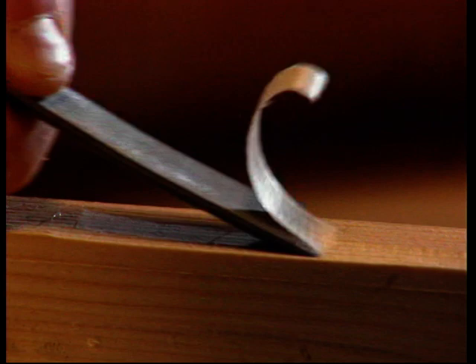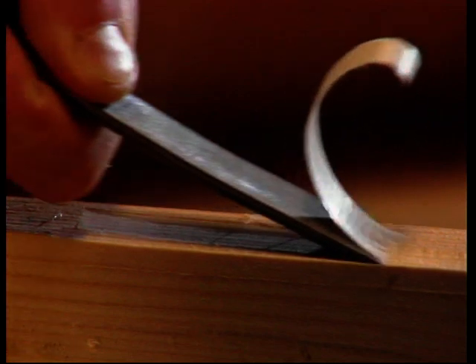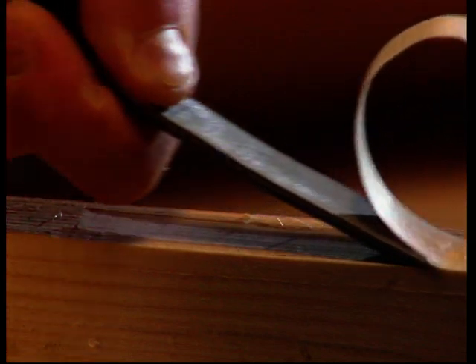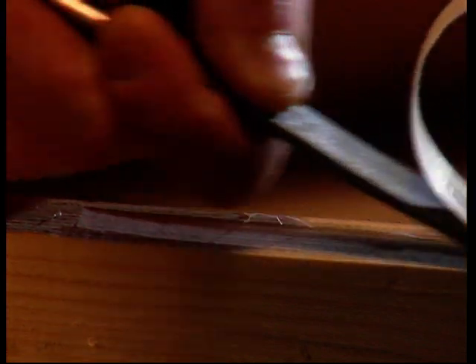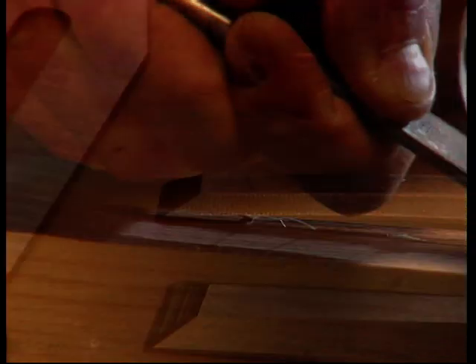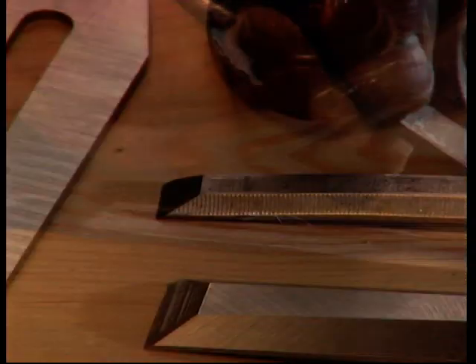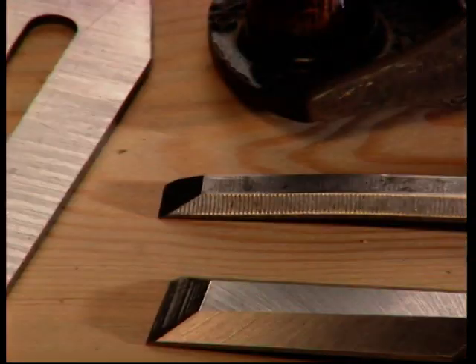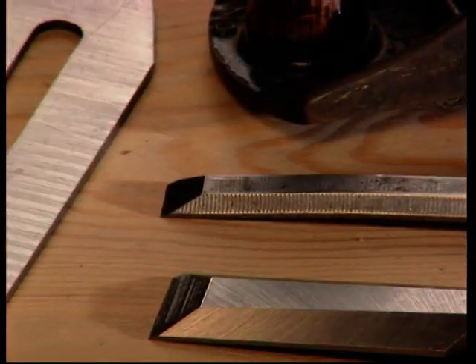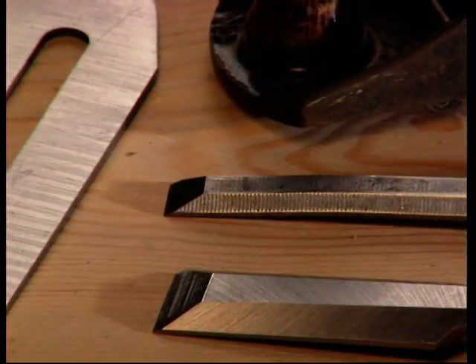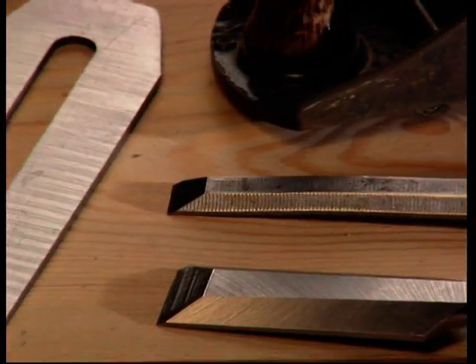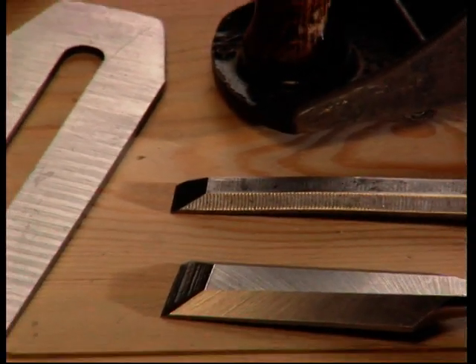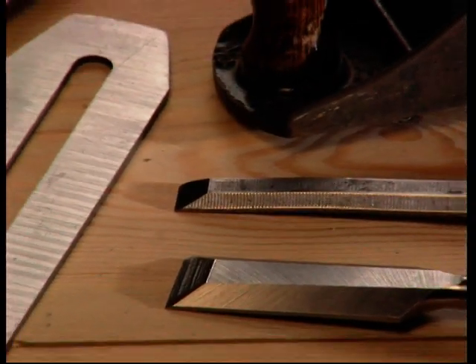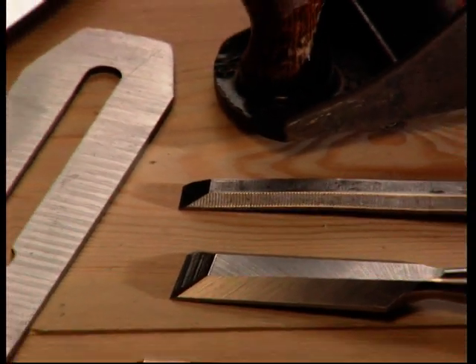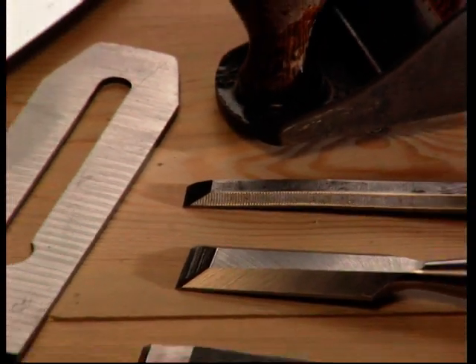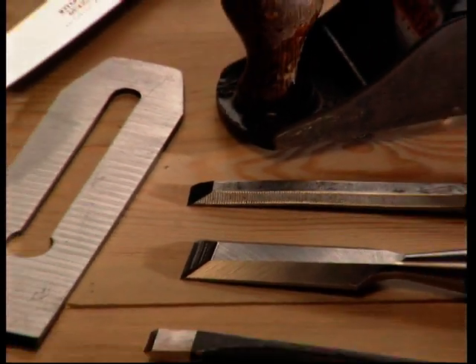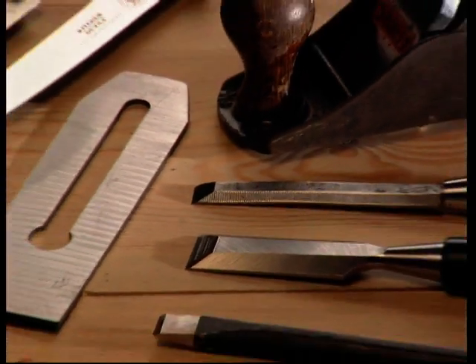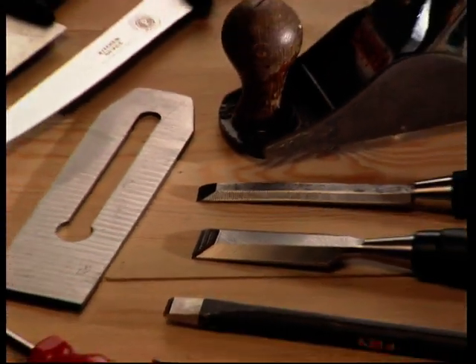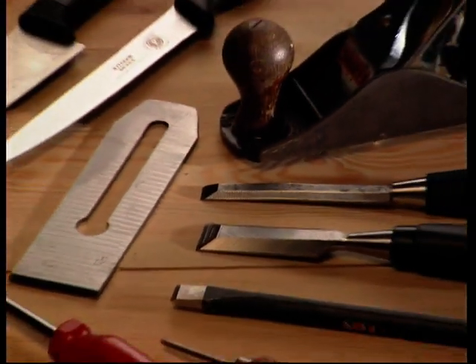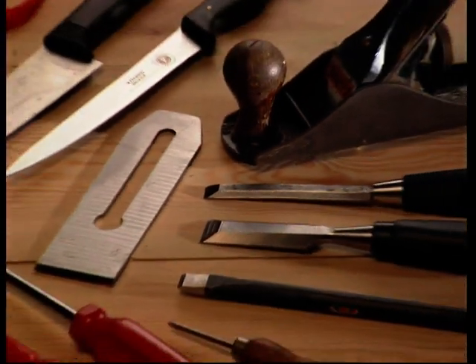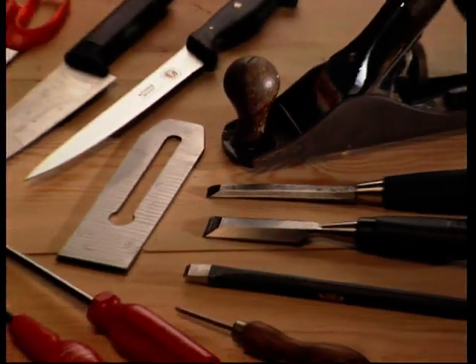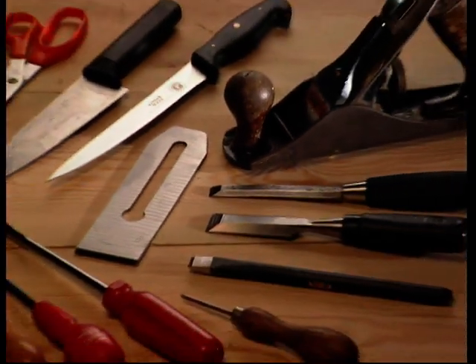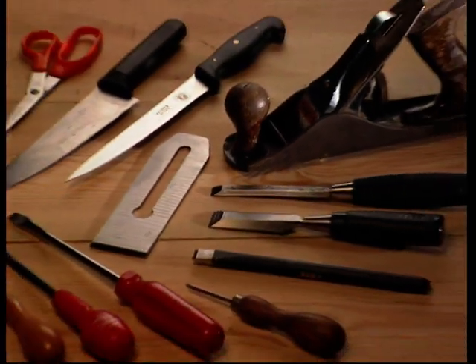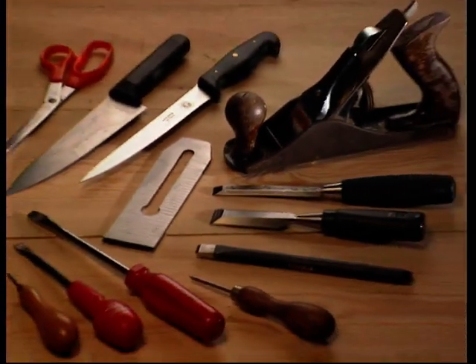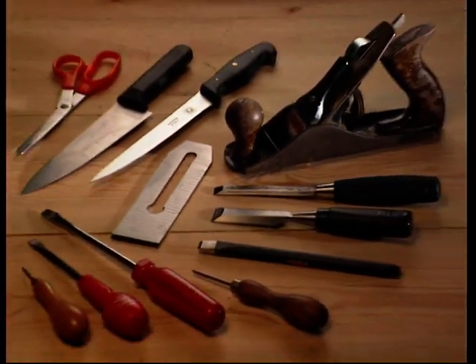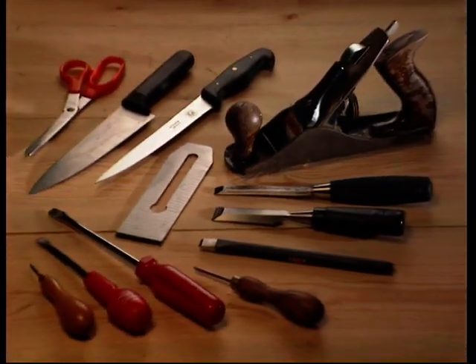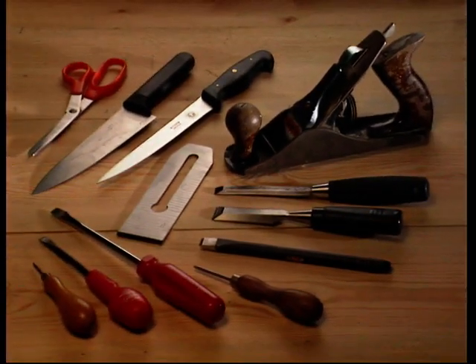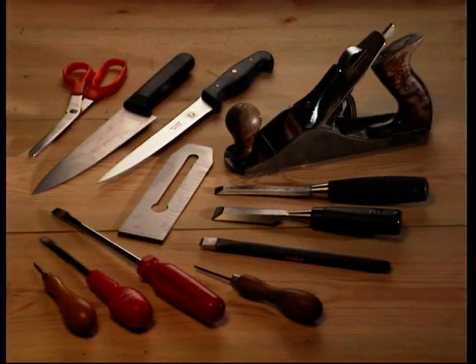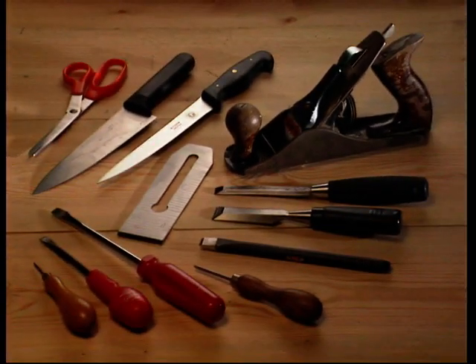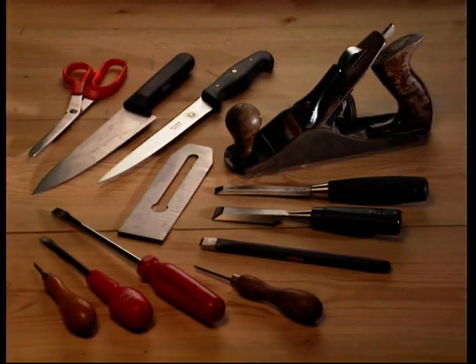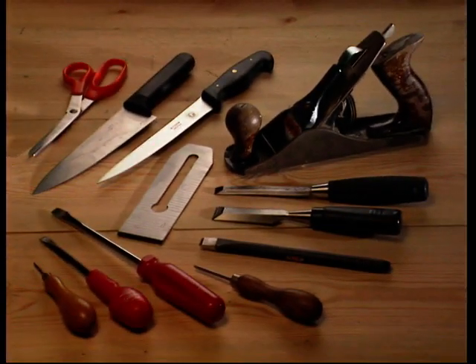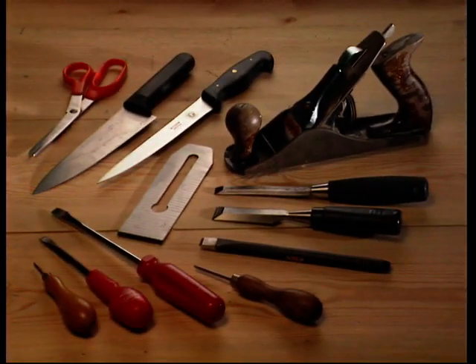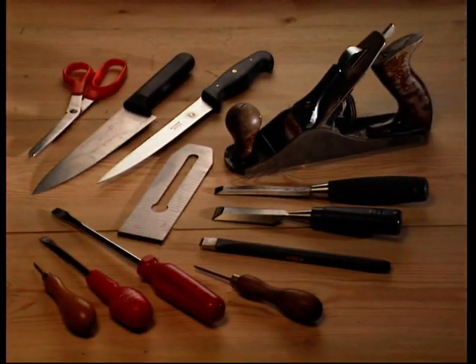Keep all your tools, knives, and scissors in perfect shape and save money.